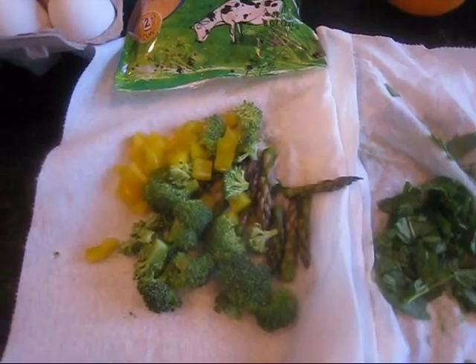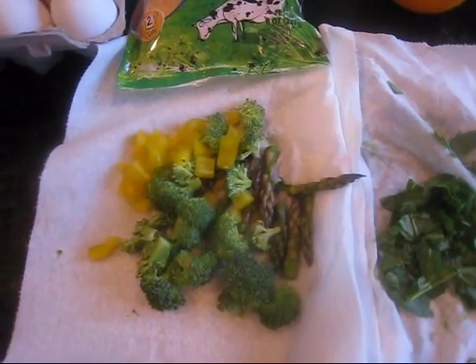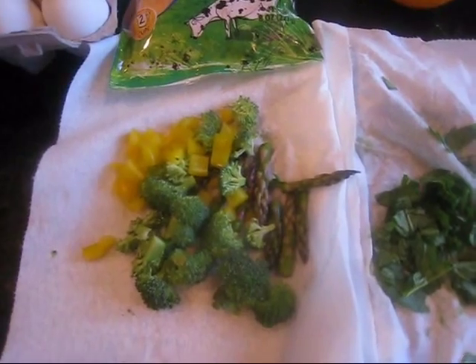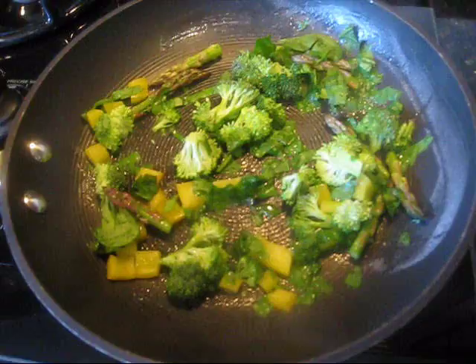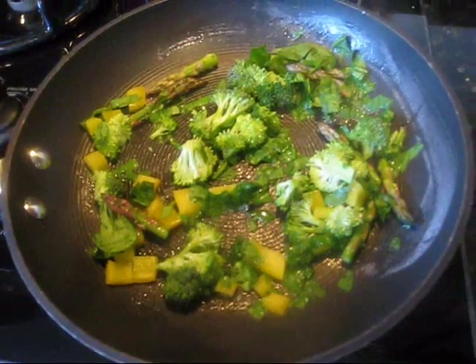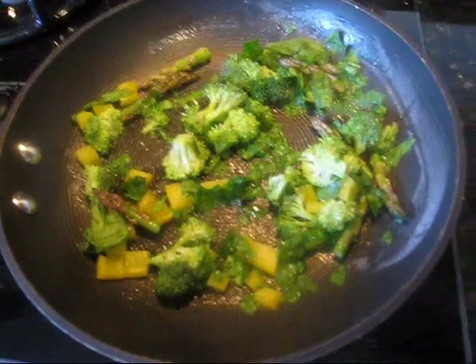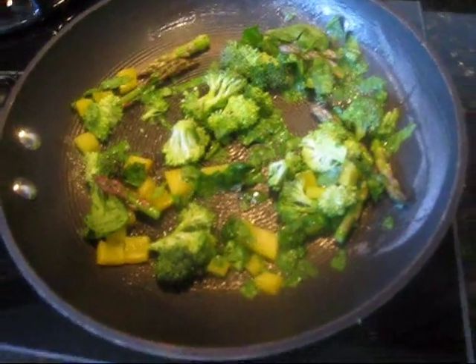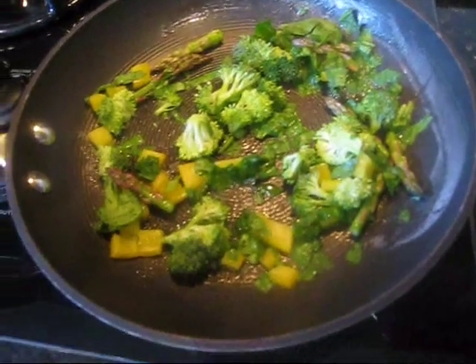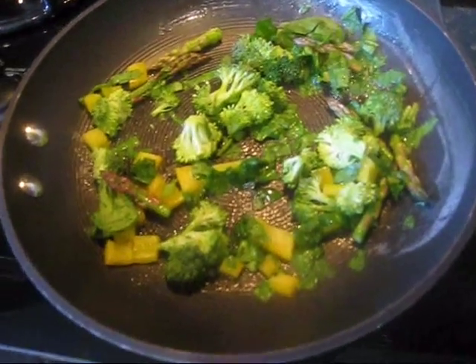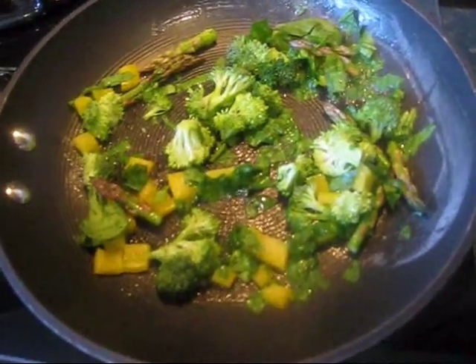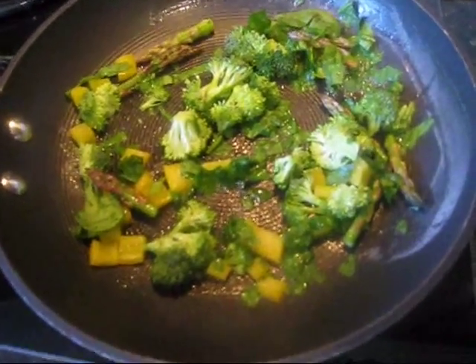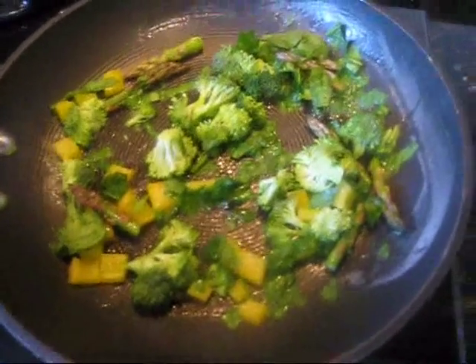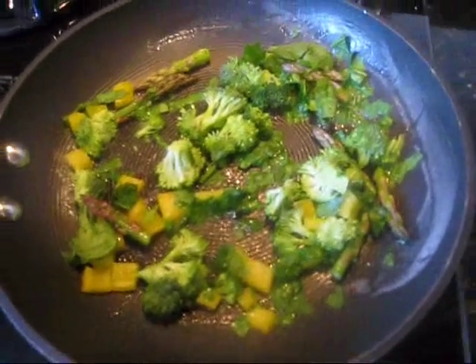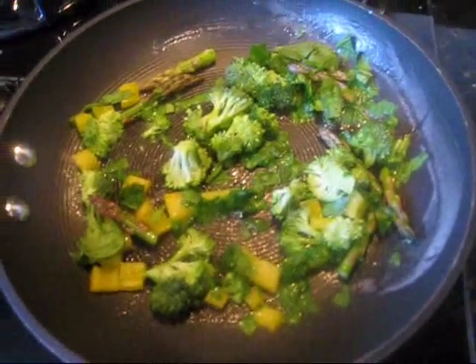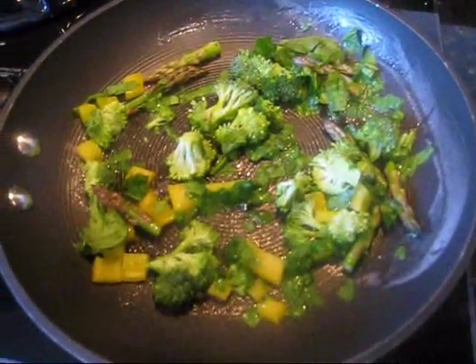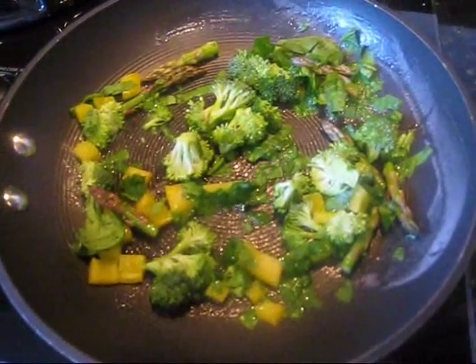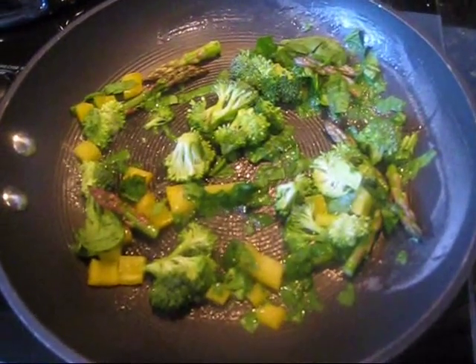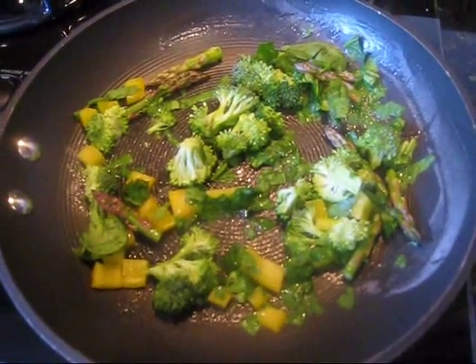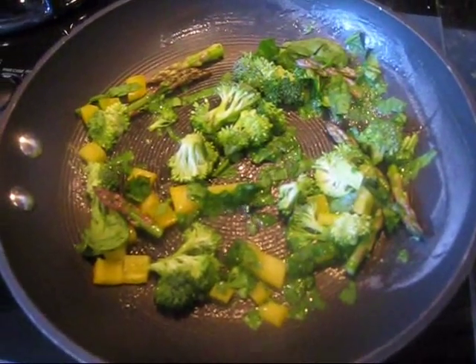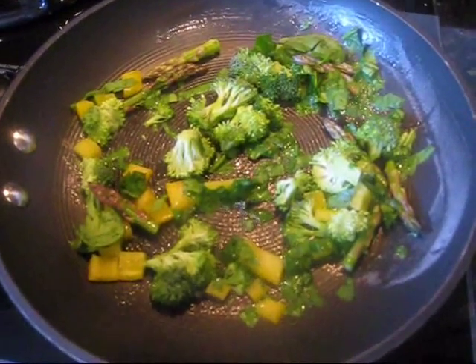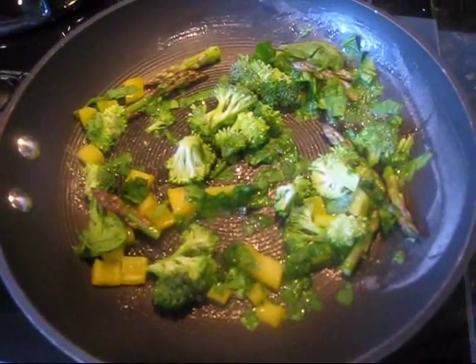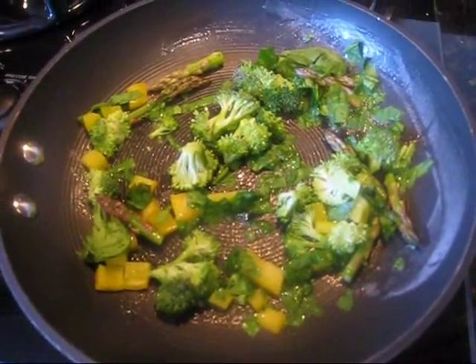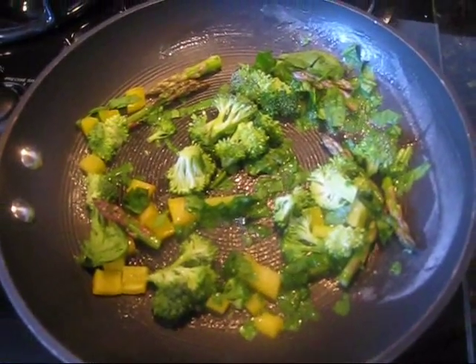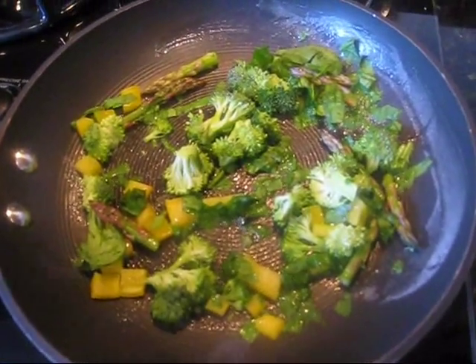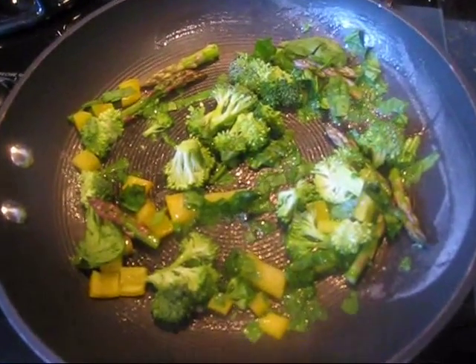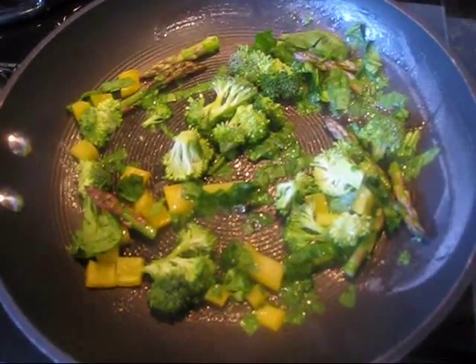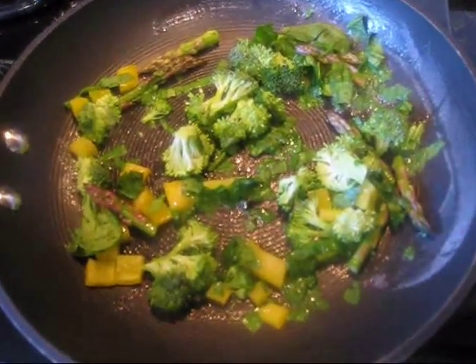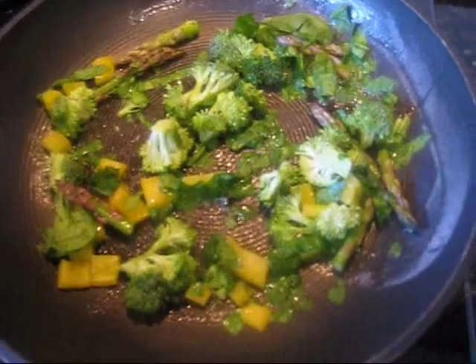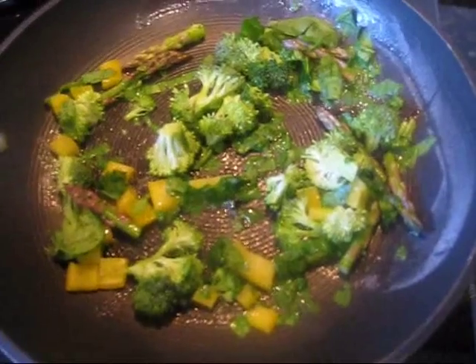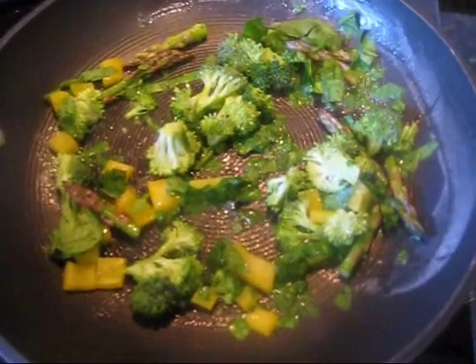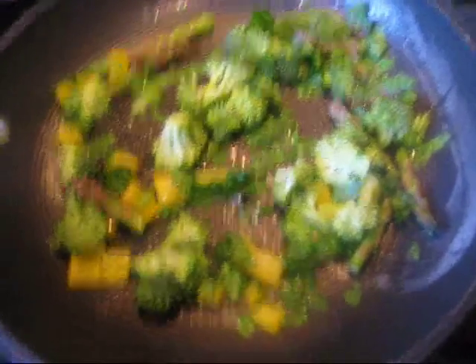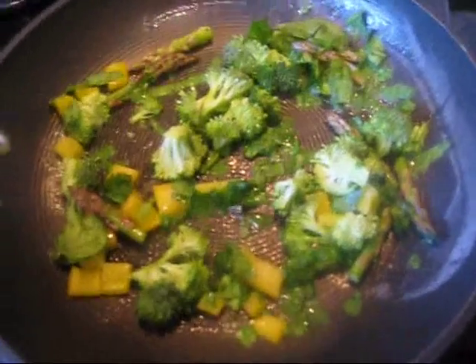Have a great day. So here's what the veggies look like while they're cooking, then I'm going to put in the eggs, cheese, salt, and pepper.